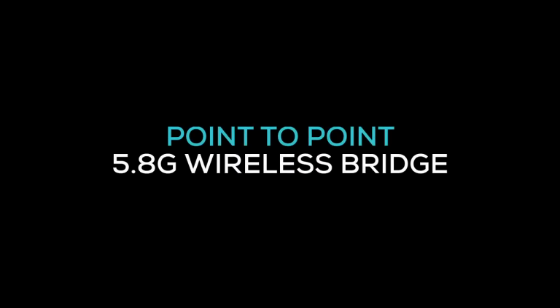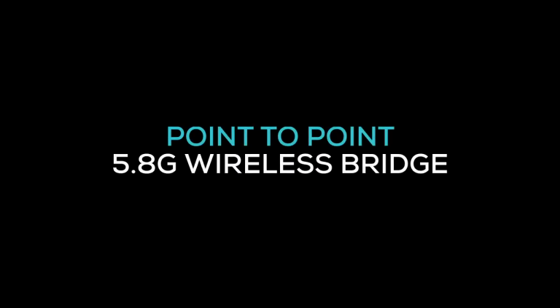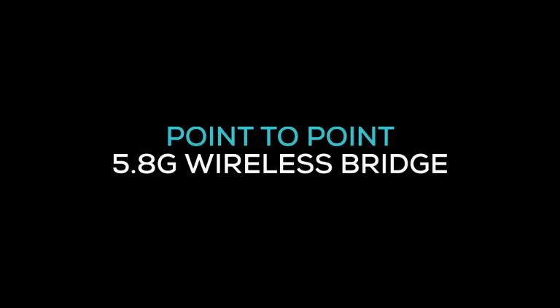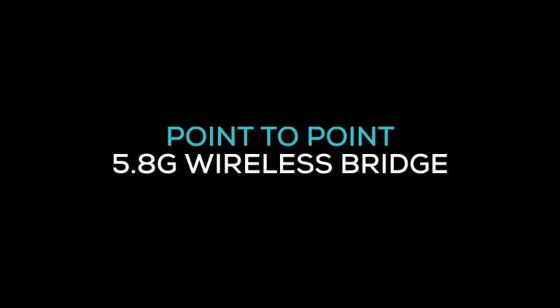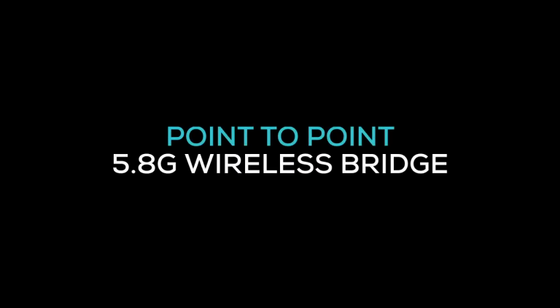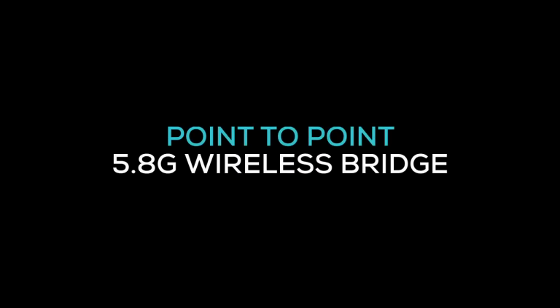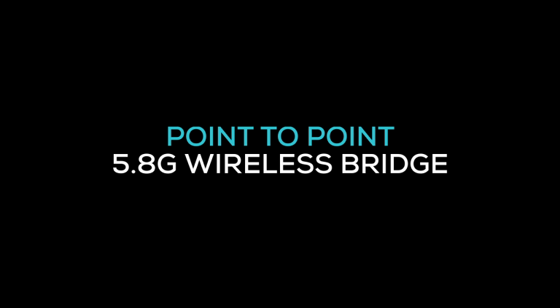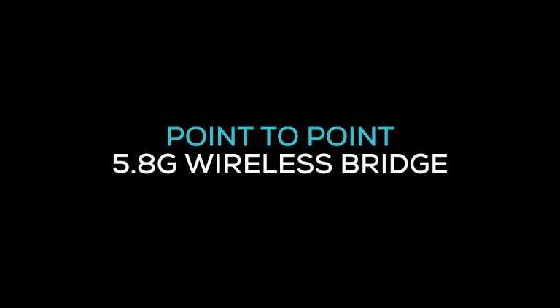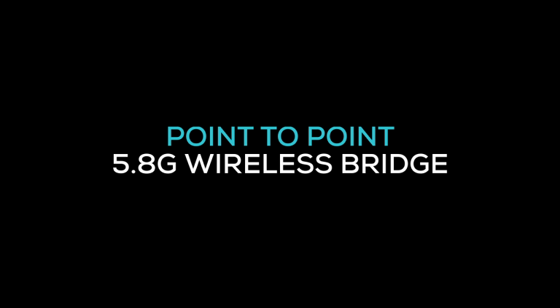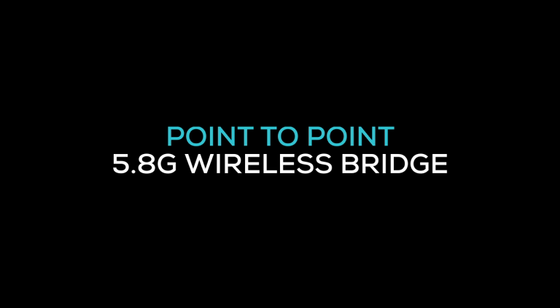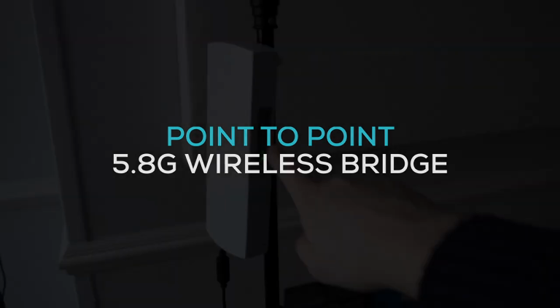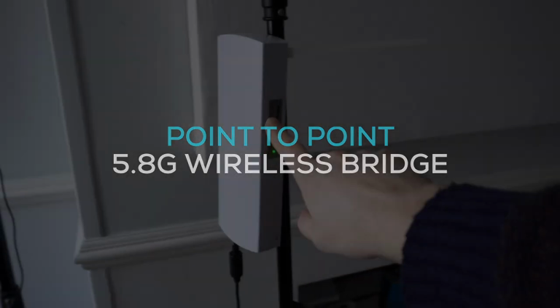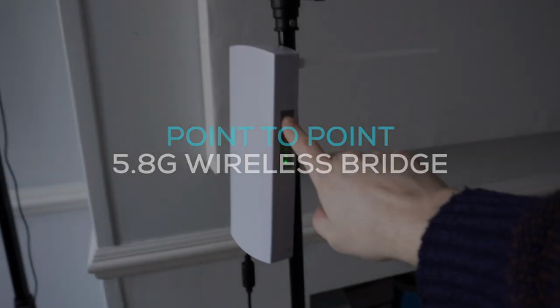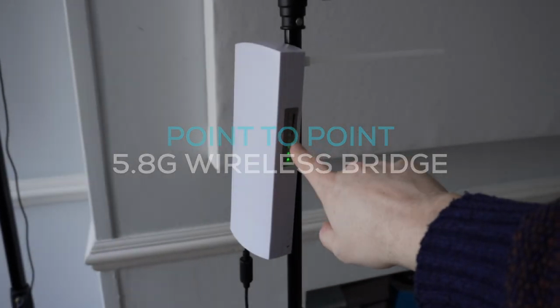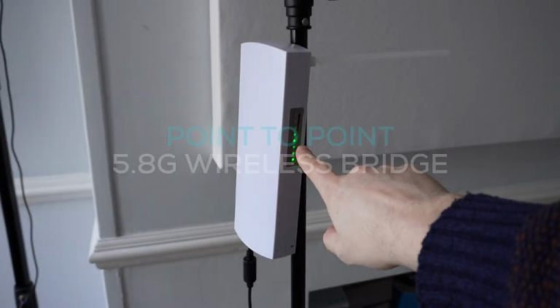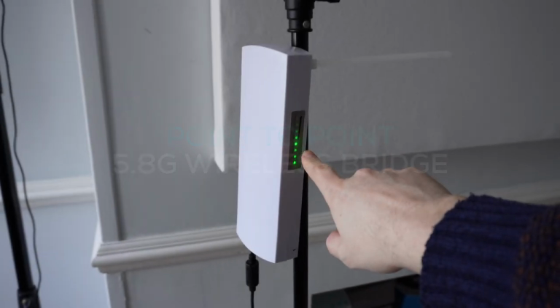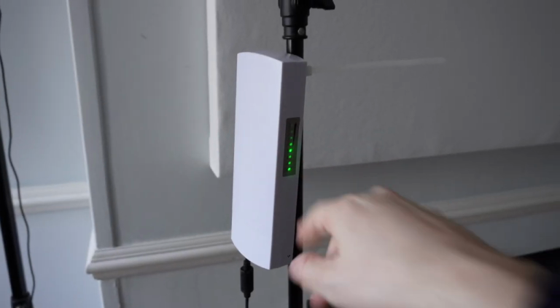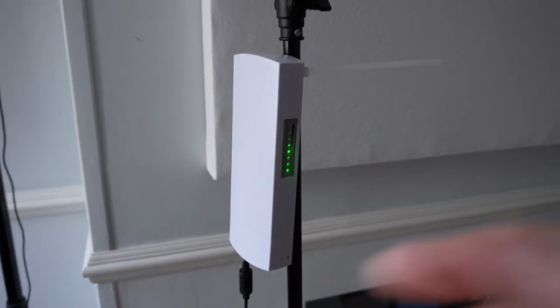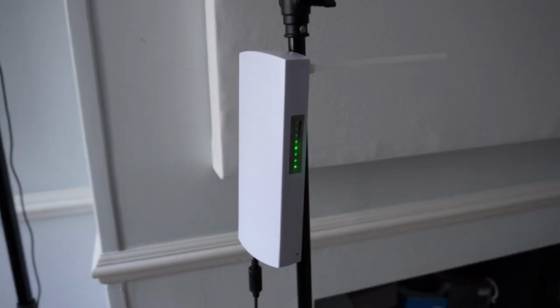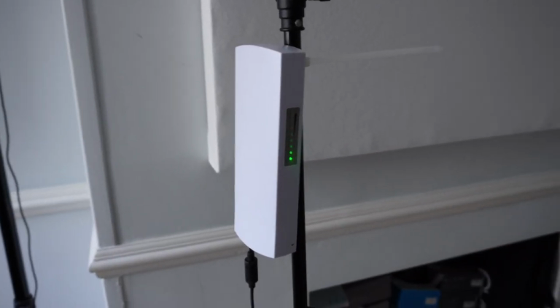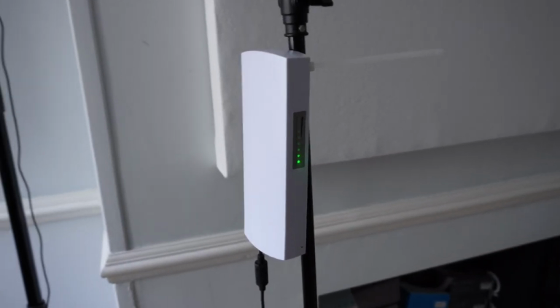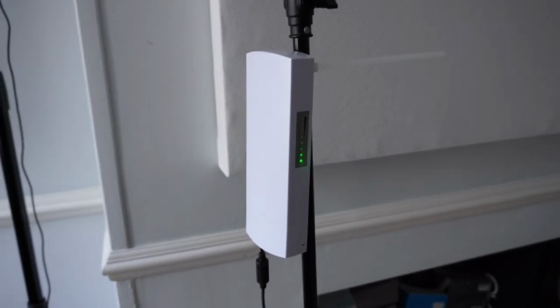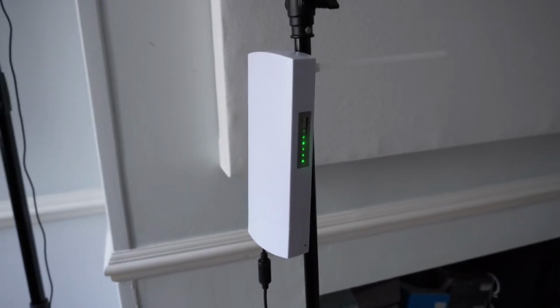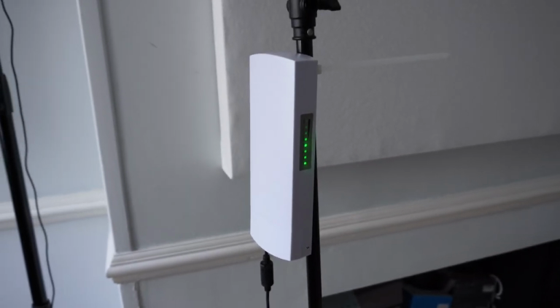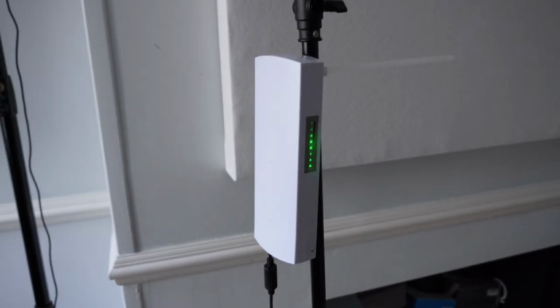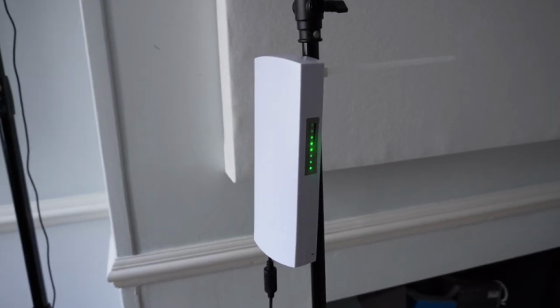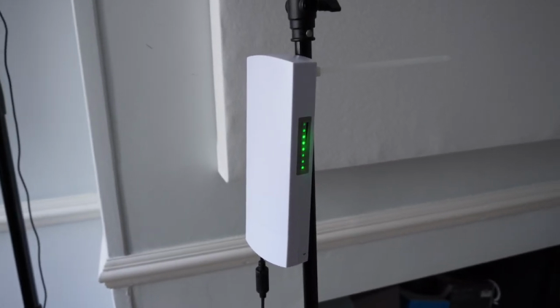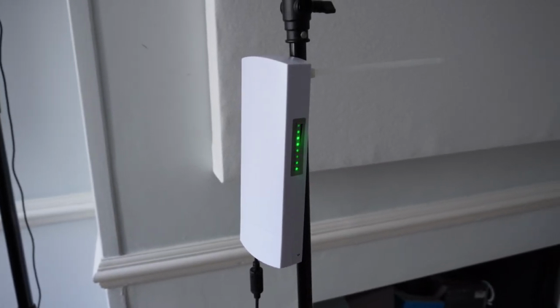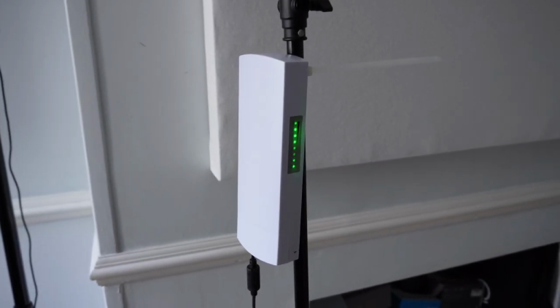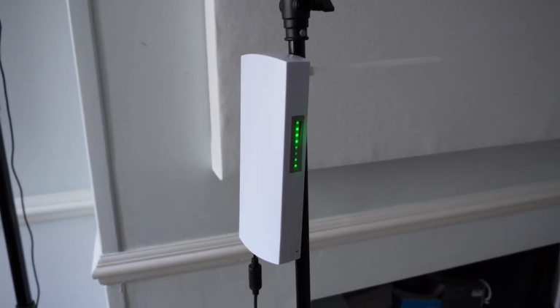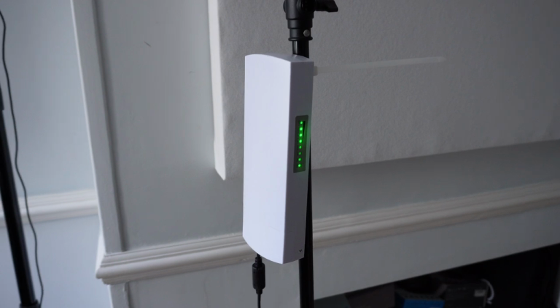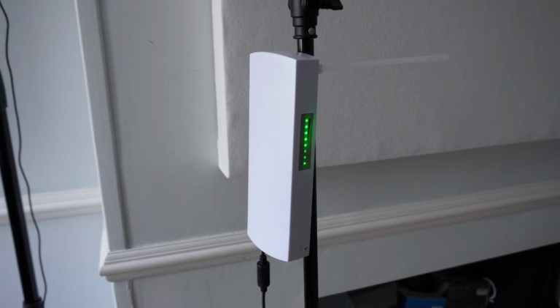Welcome to TDCAT Tech. Today I'm looking at this — the RIAI CPE028, a wireless bridge.